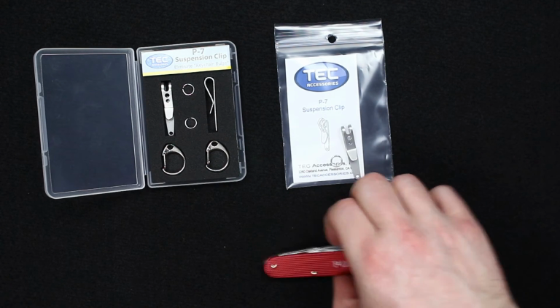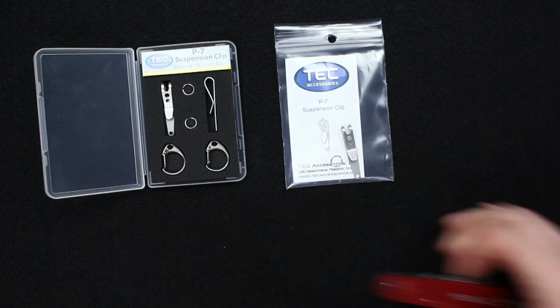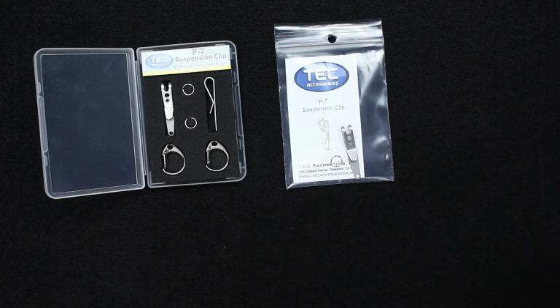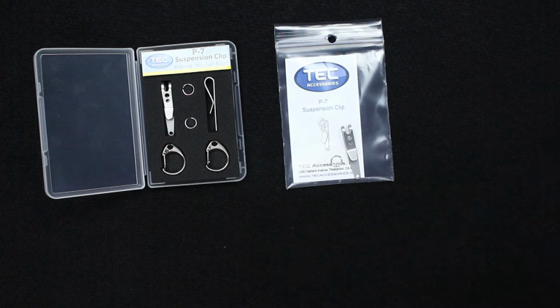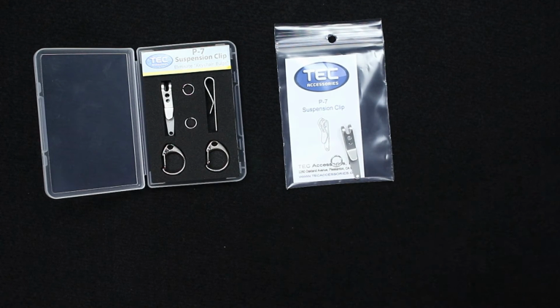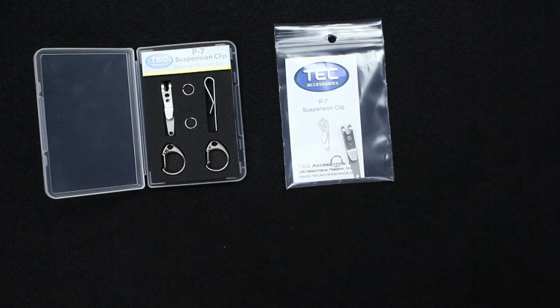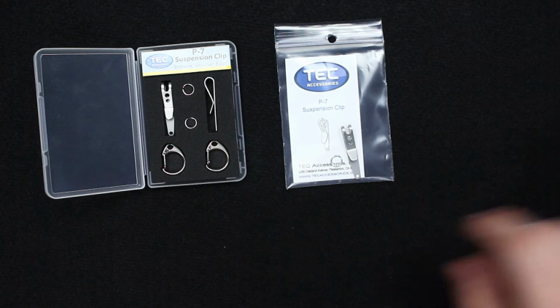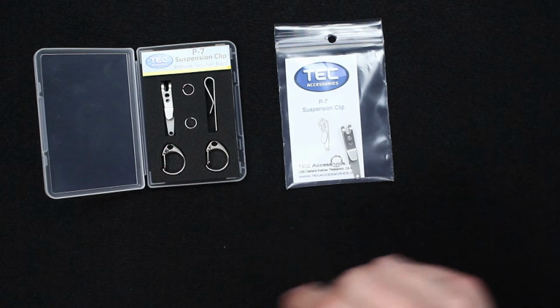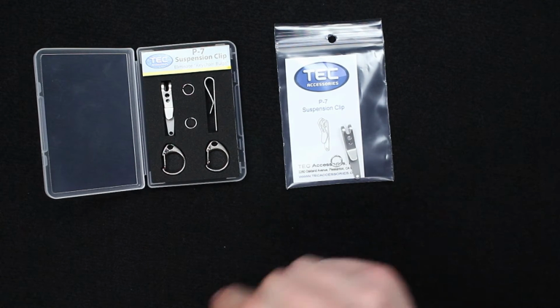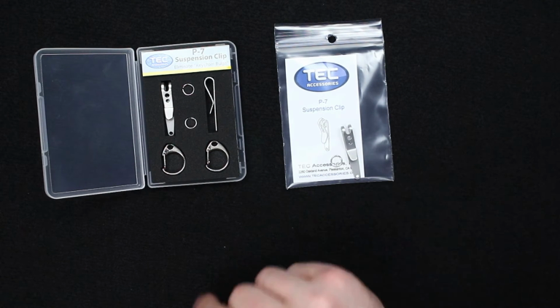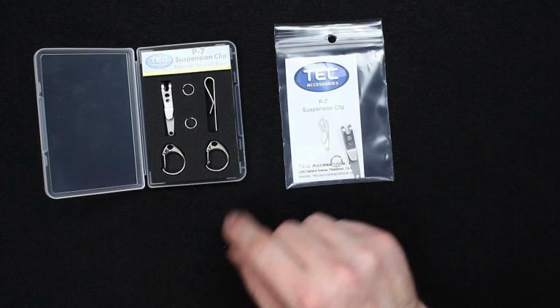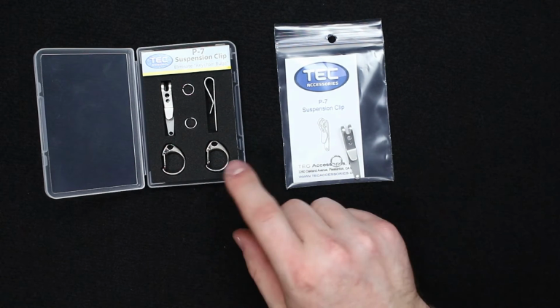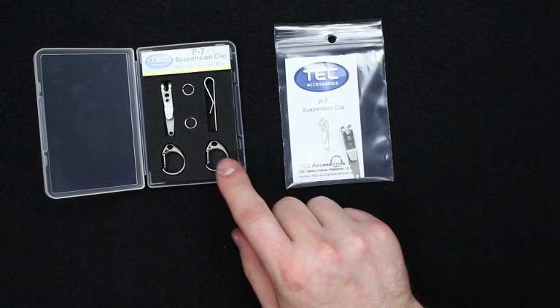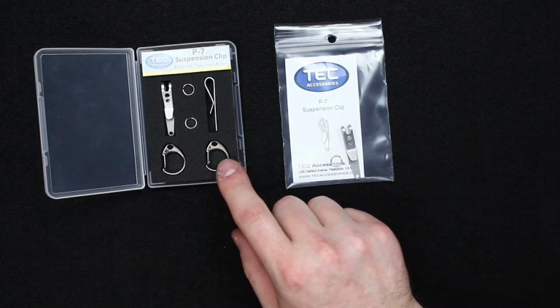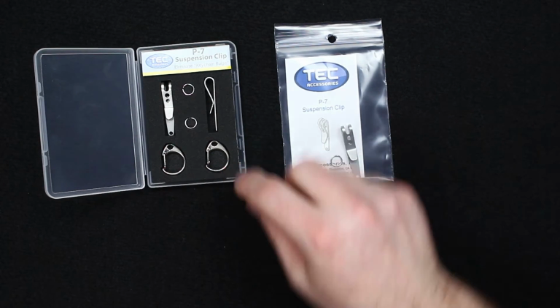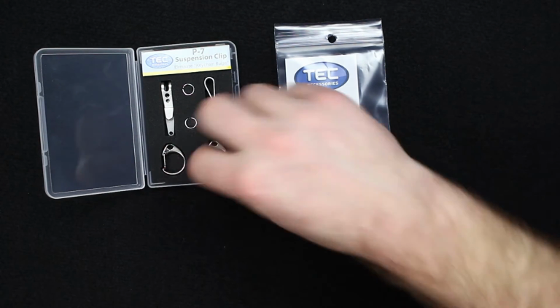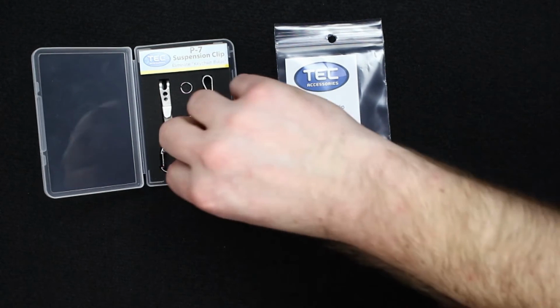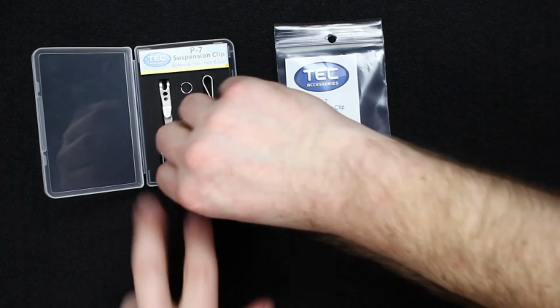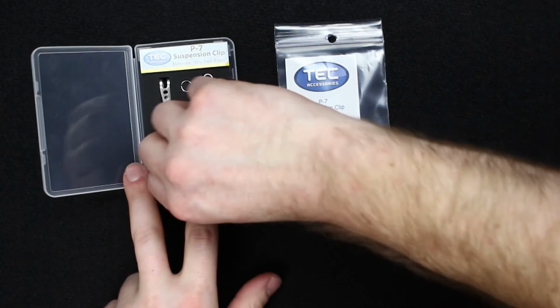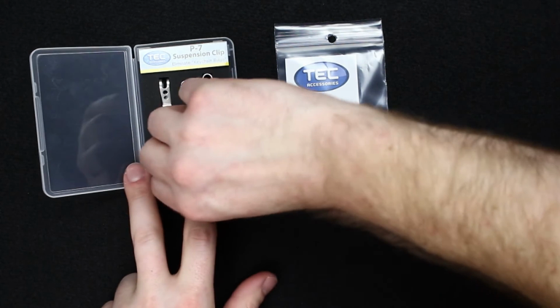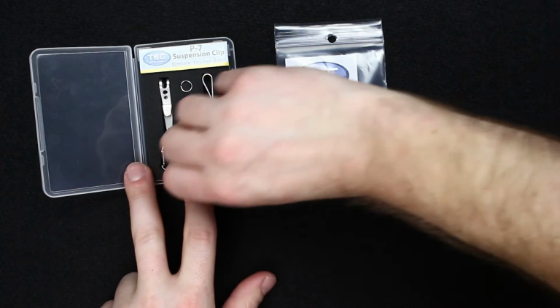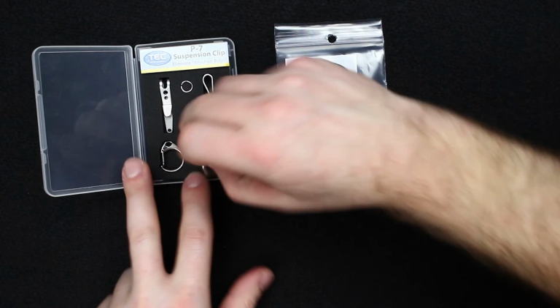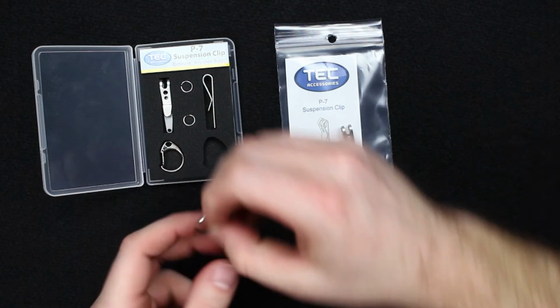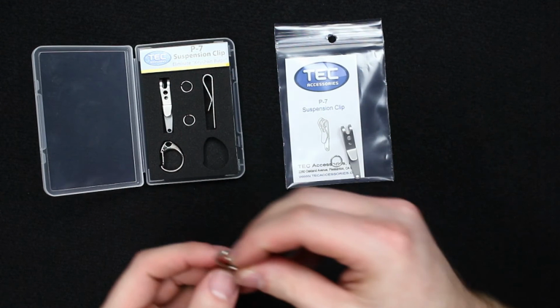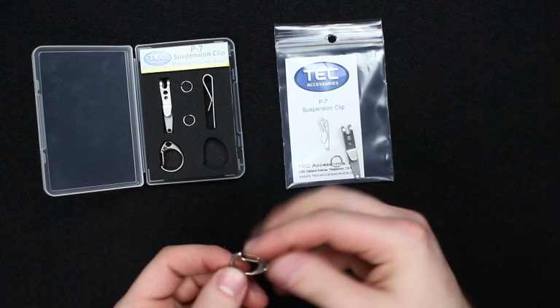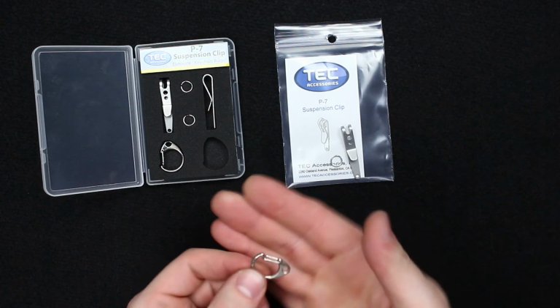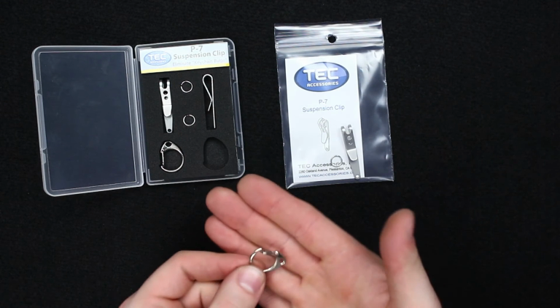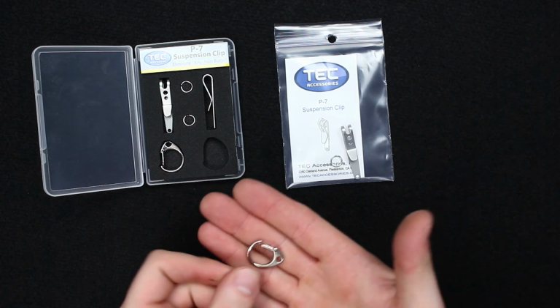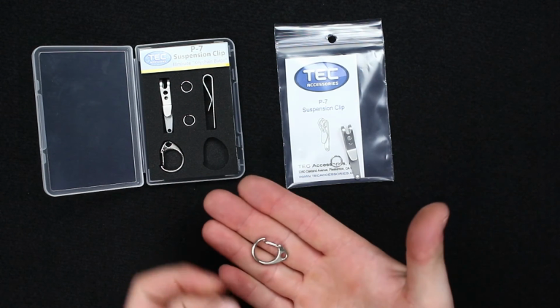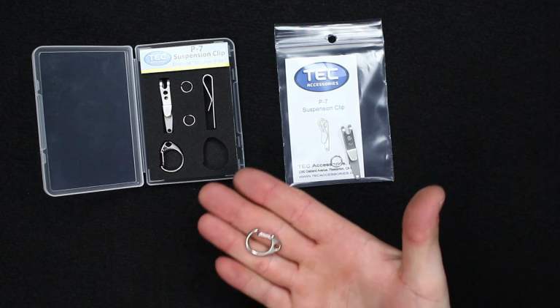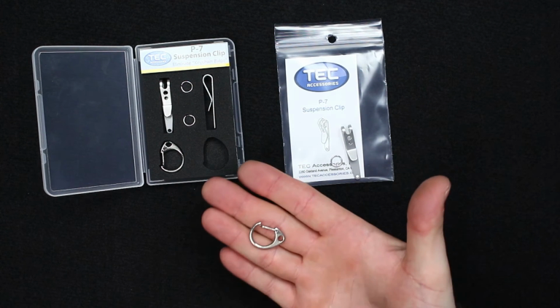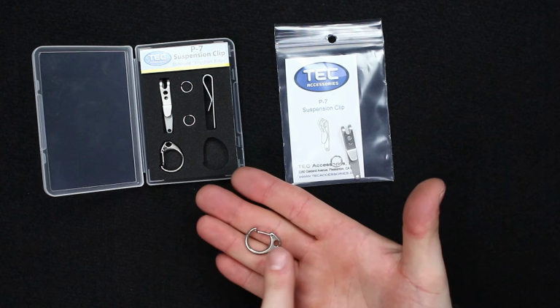This comes either in a two-pack or single. With the two-pack you do save a little bit of money, and you also get an added bonus of these larger clips included.